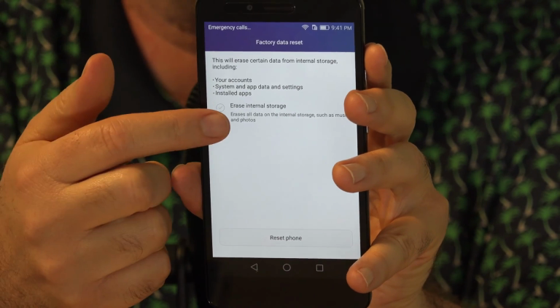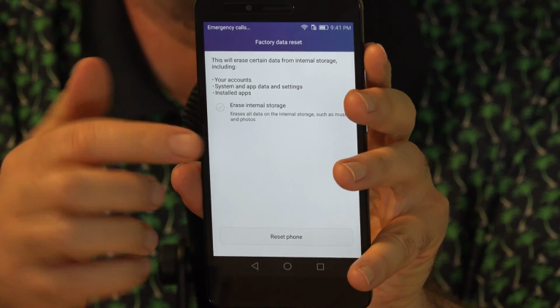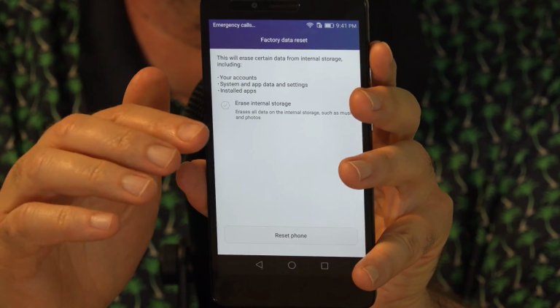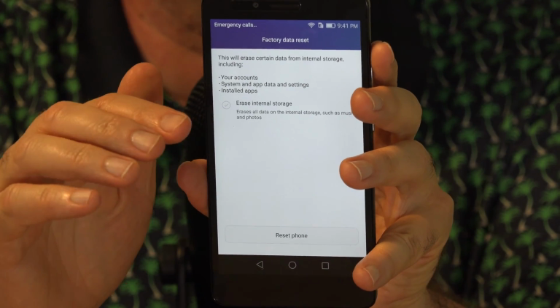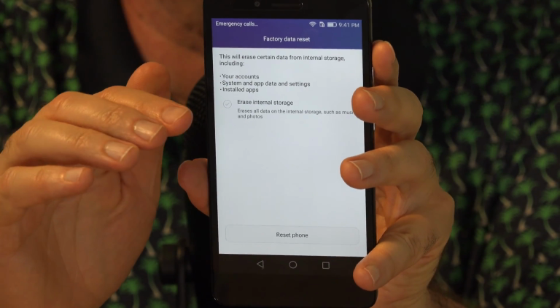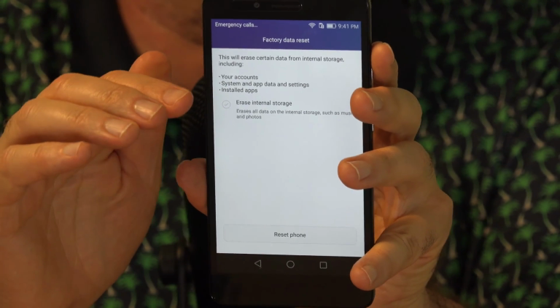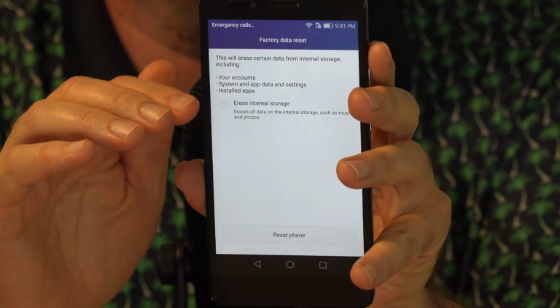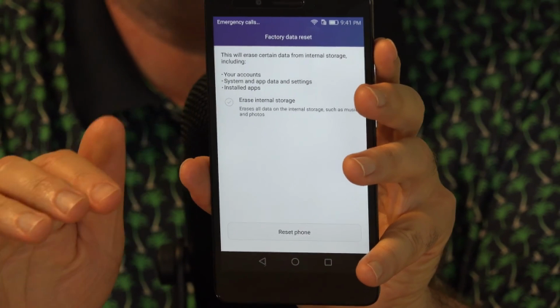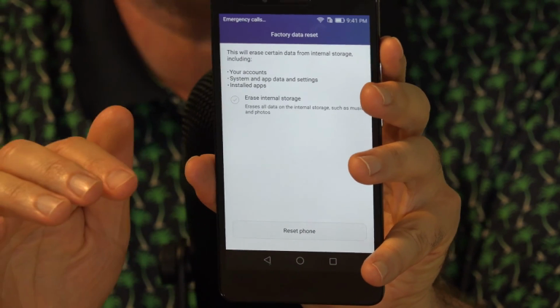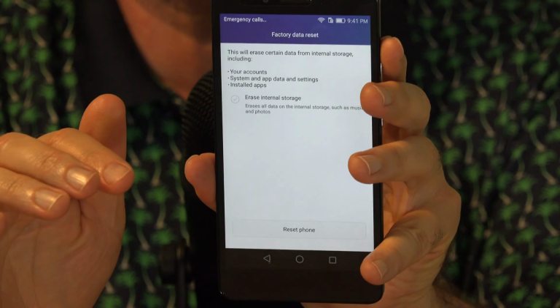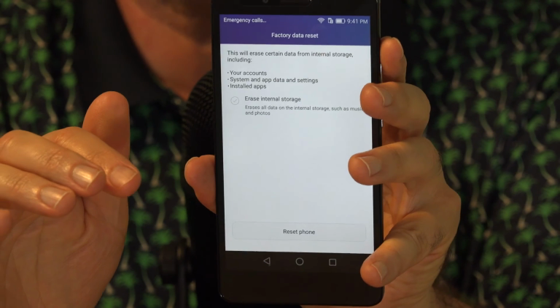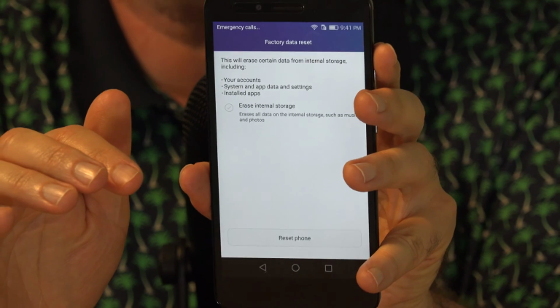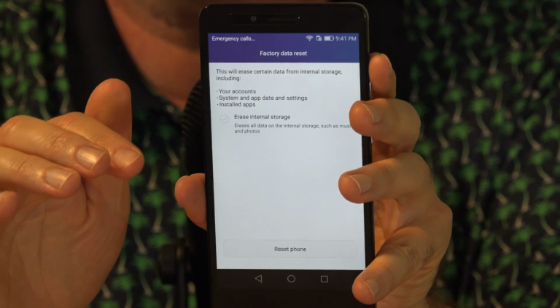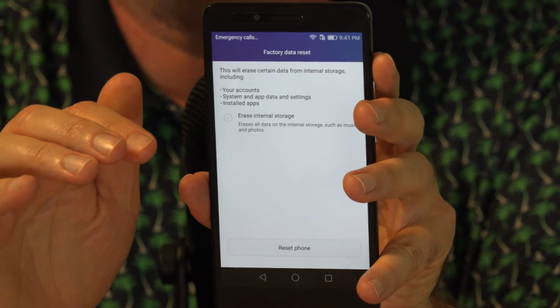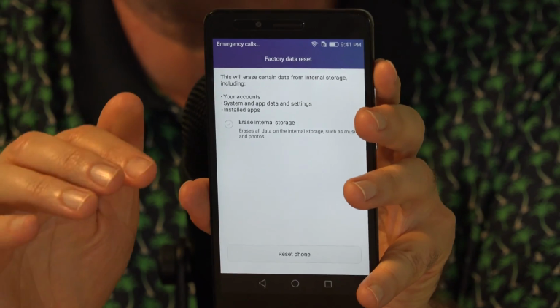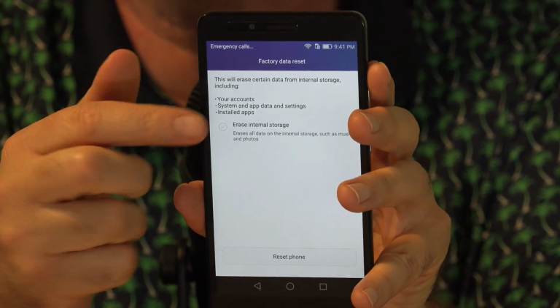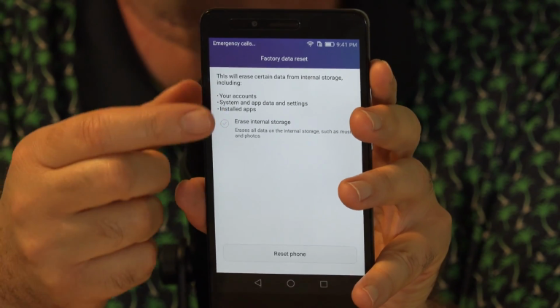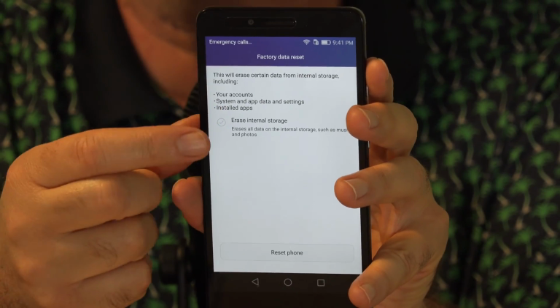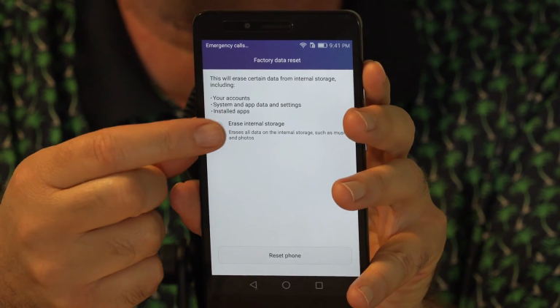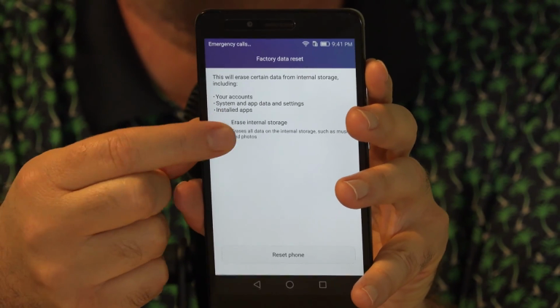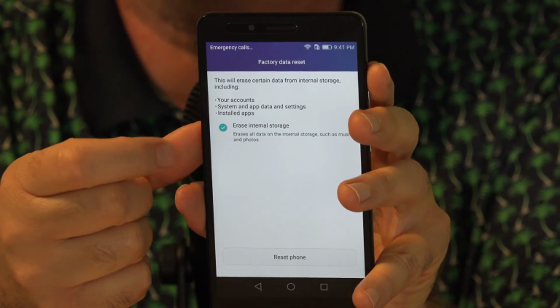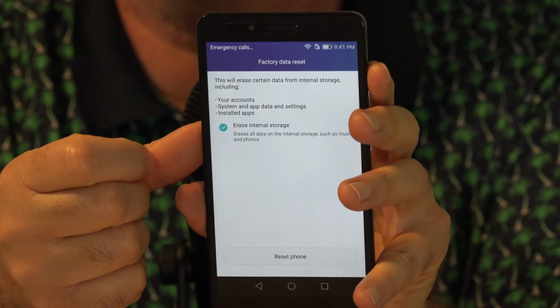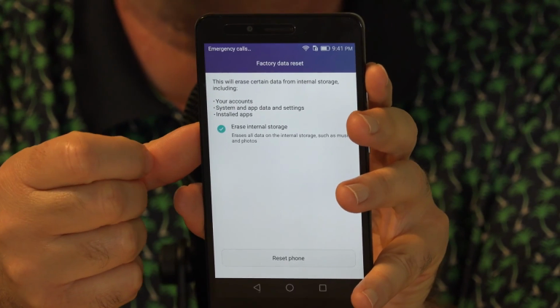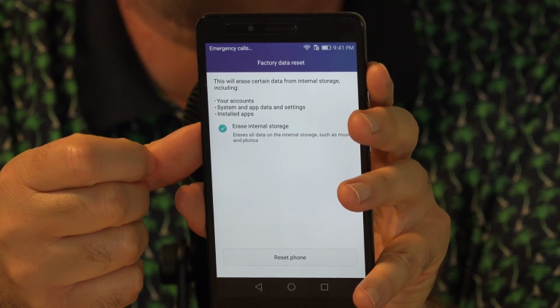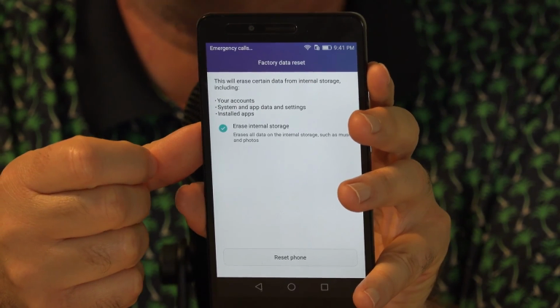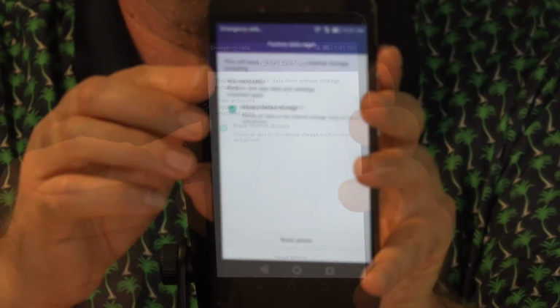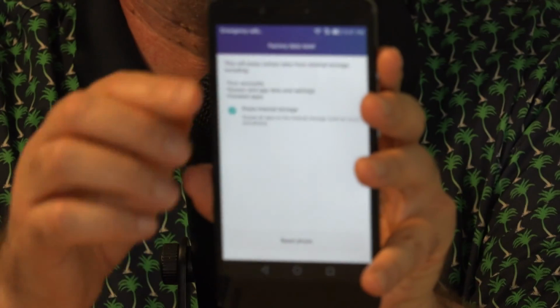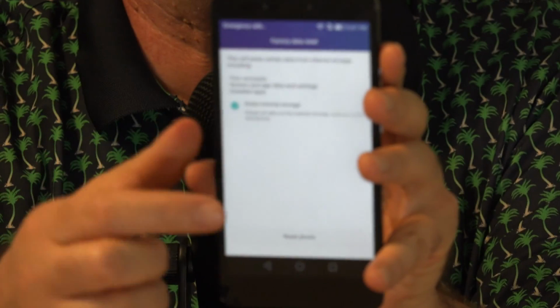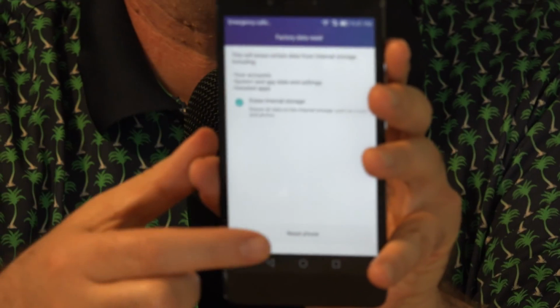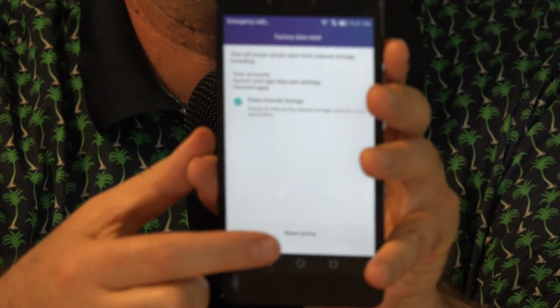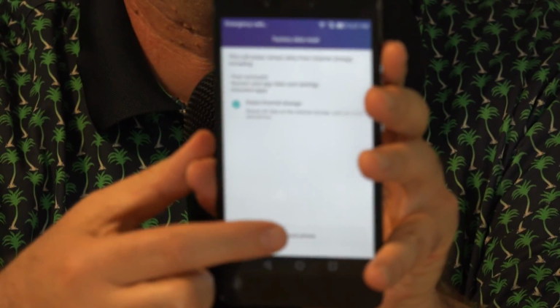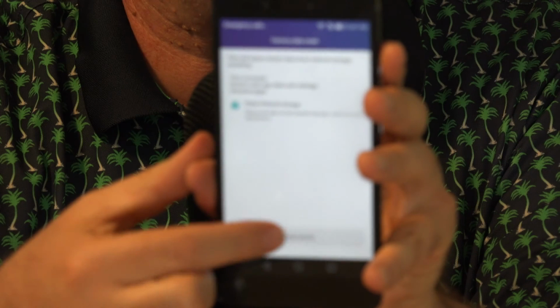Otherwise, if you want to really wipe everything out to make sure you fix whatever the problem is, select that, and then choose Reset Phone.